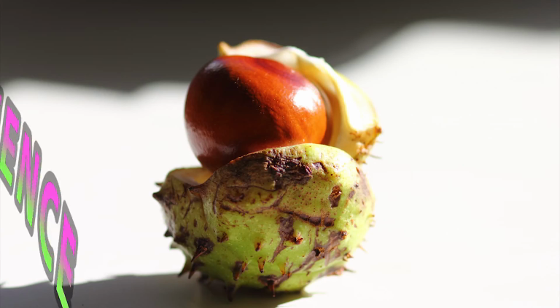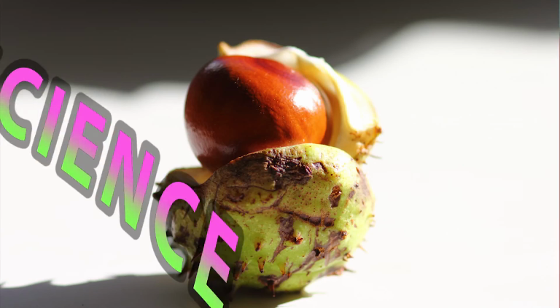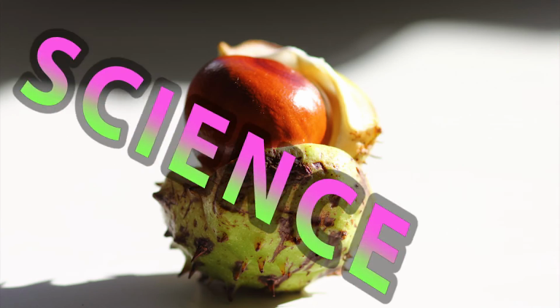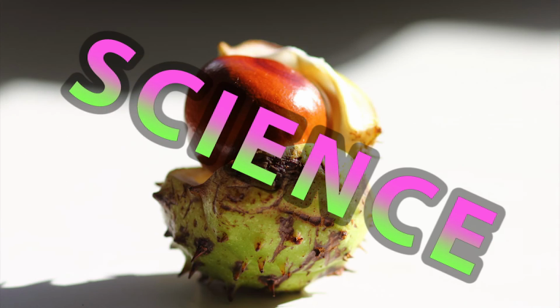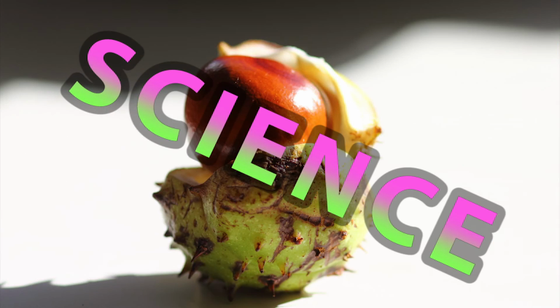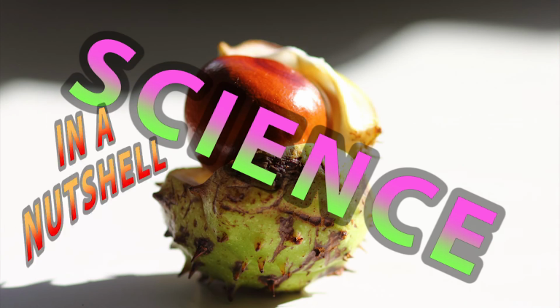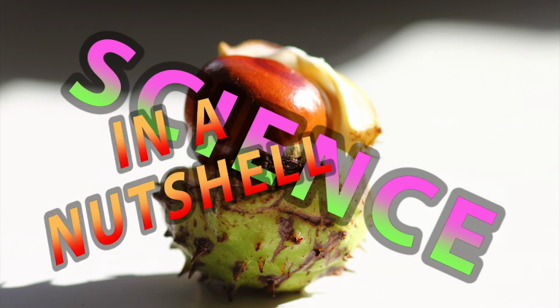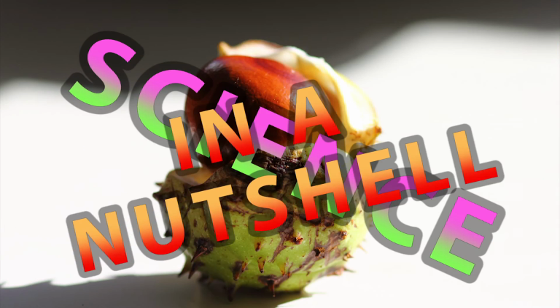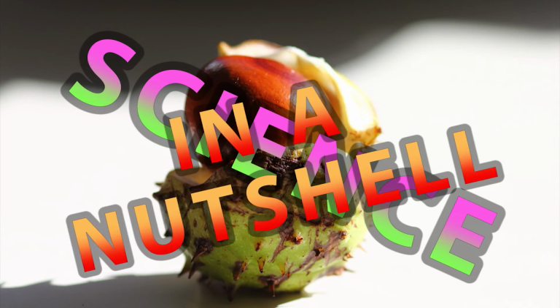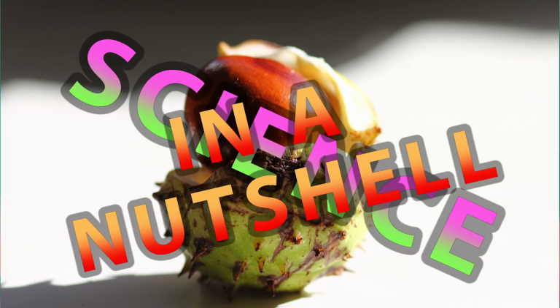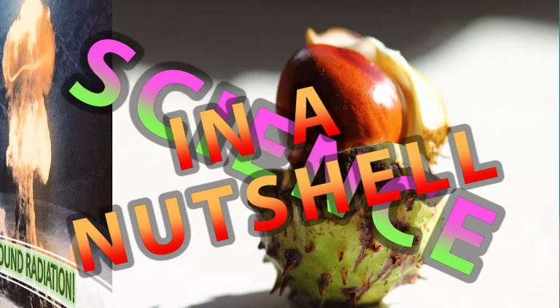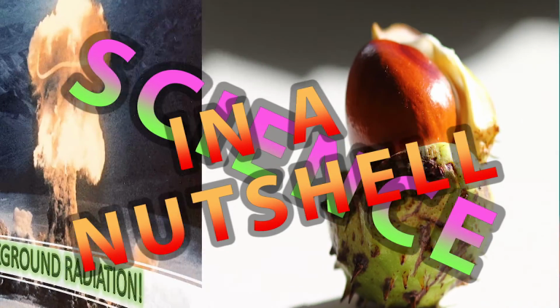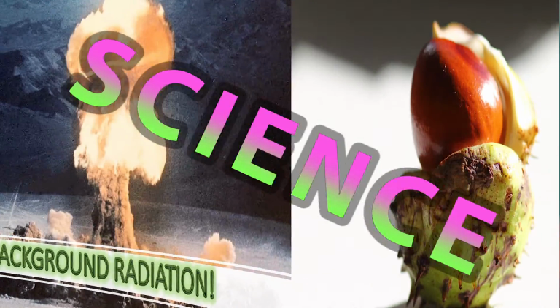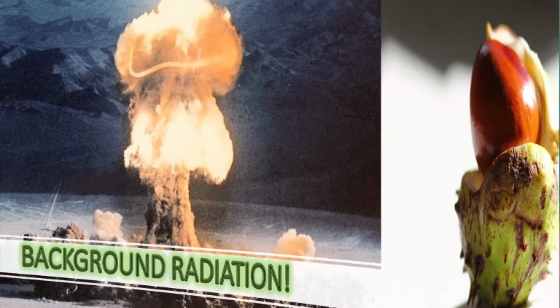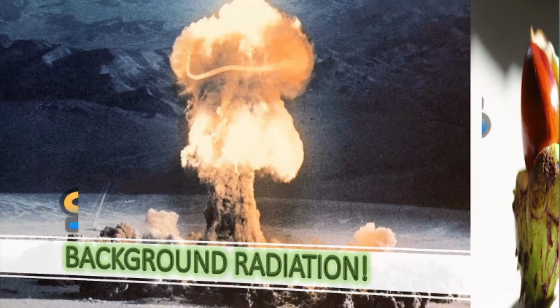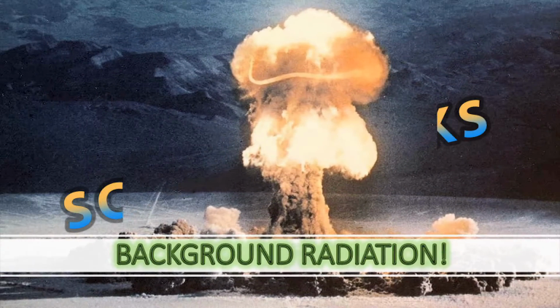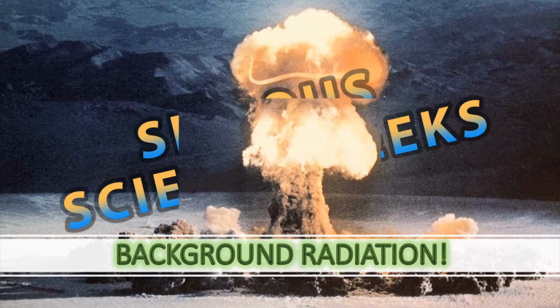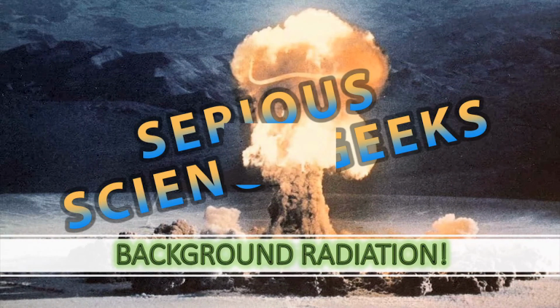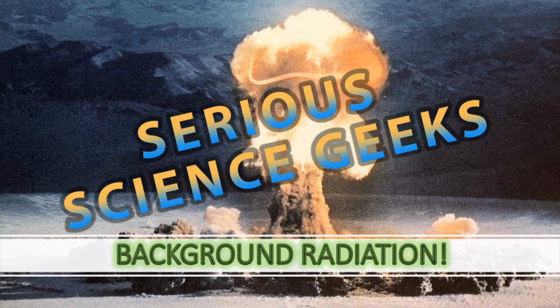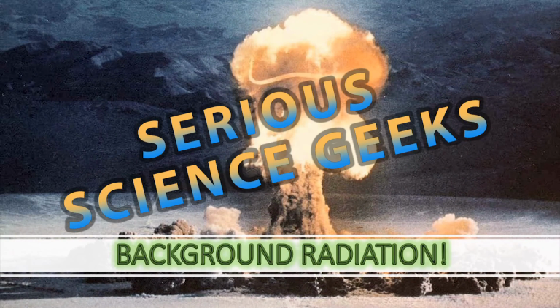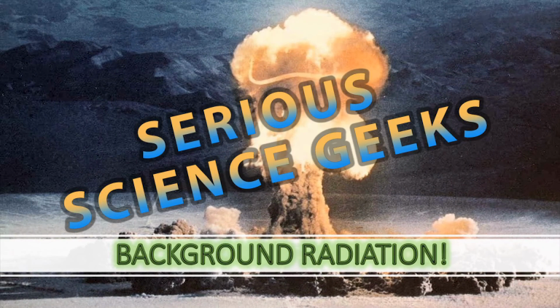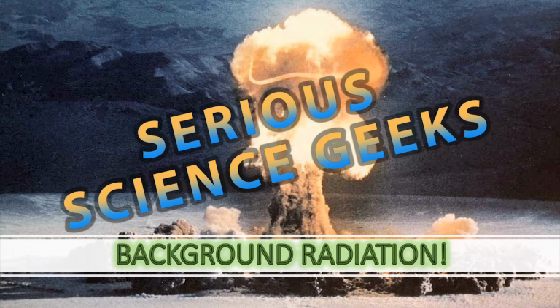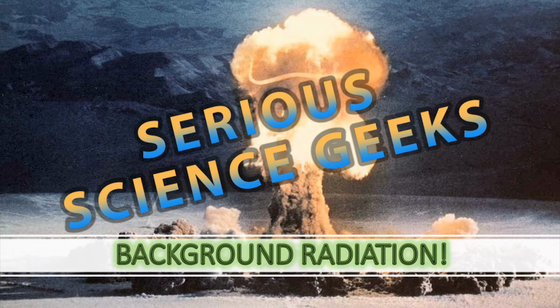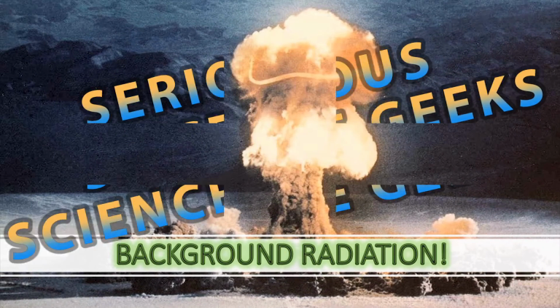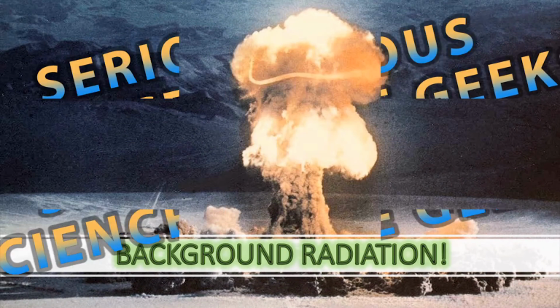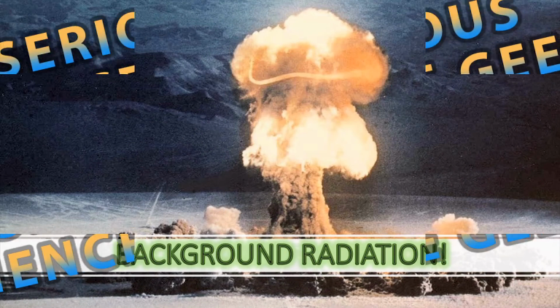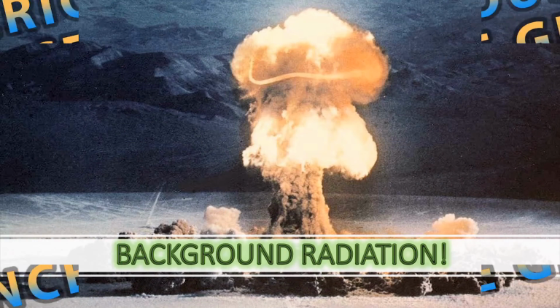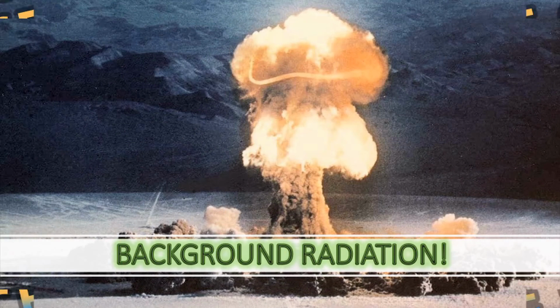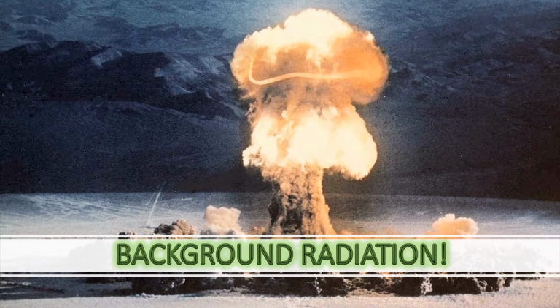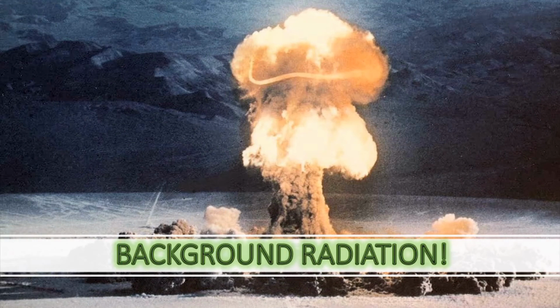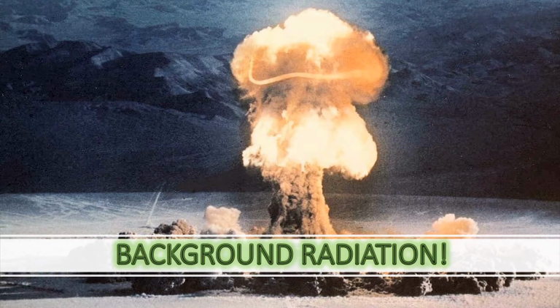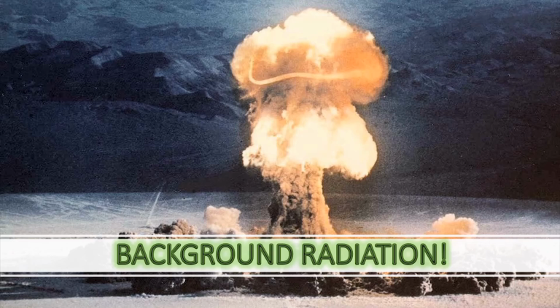Science in a nutshell. Serious science games. Background radiation.